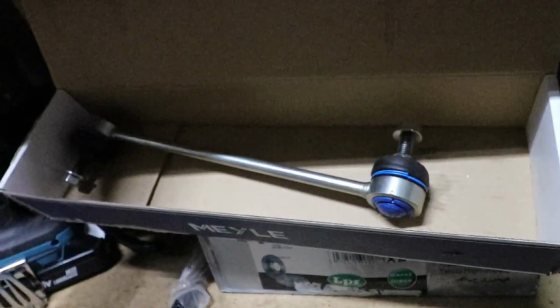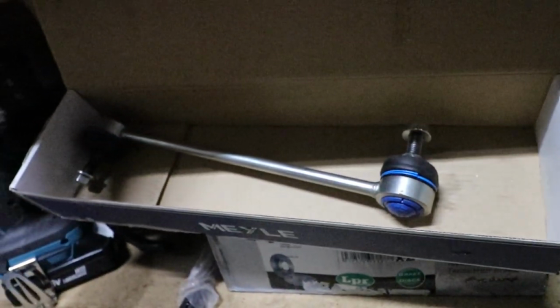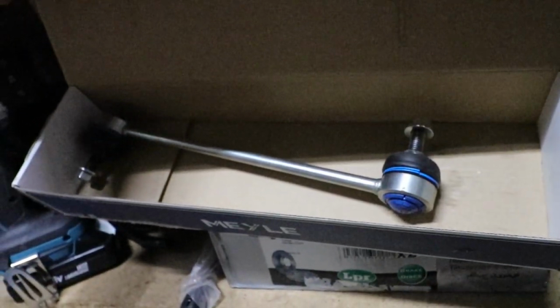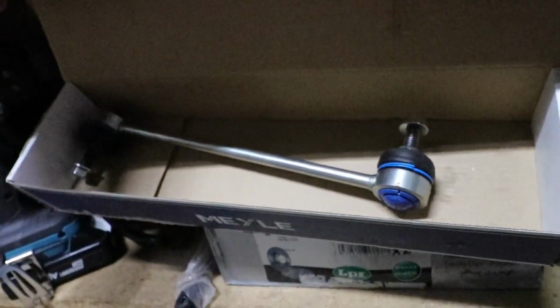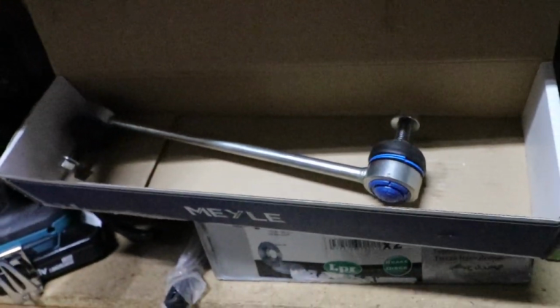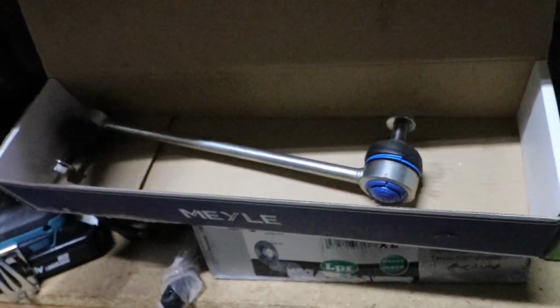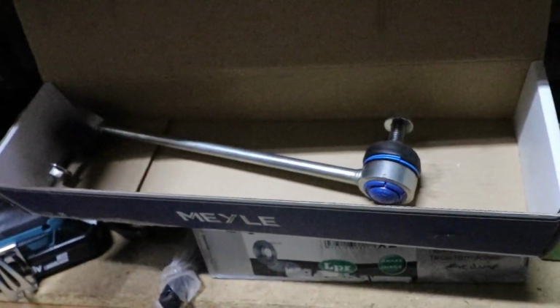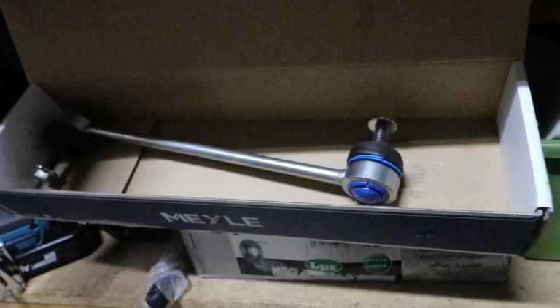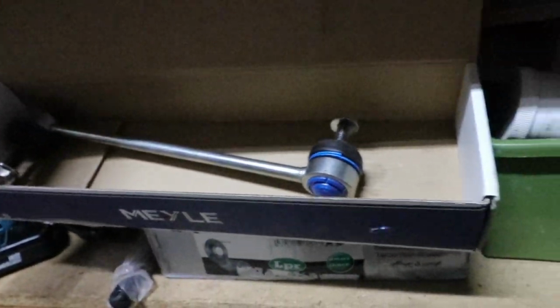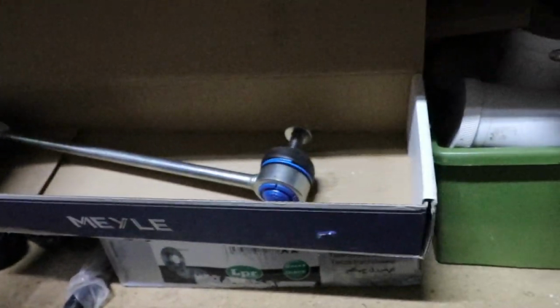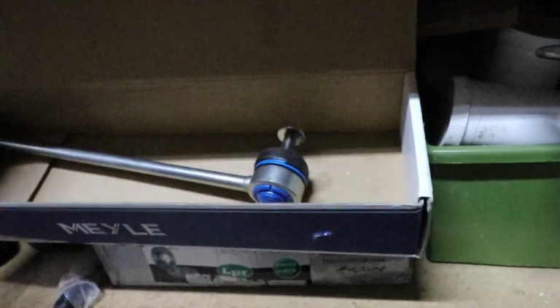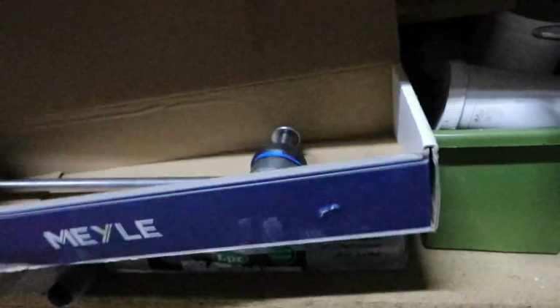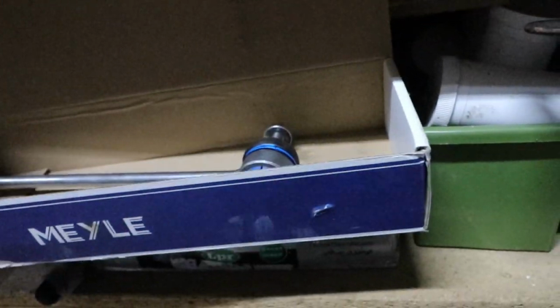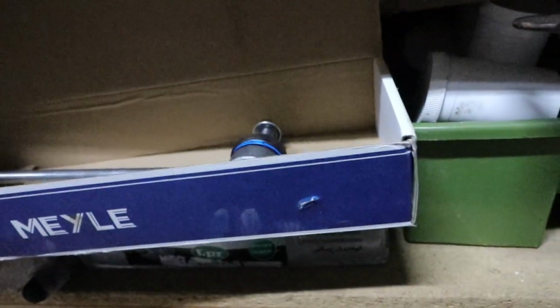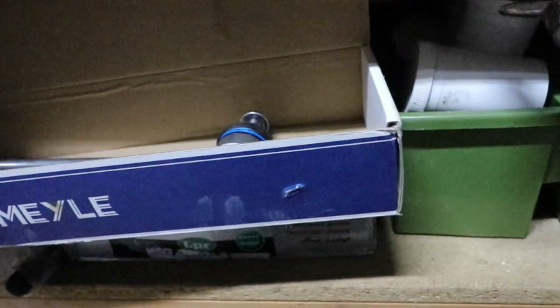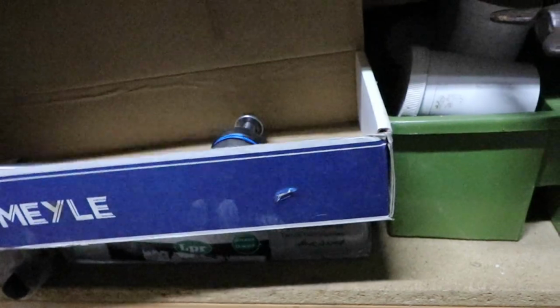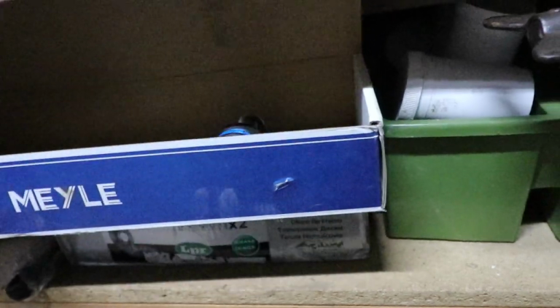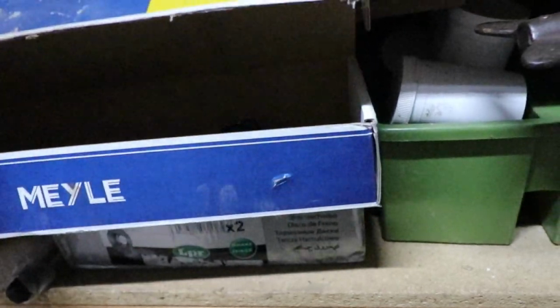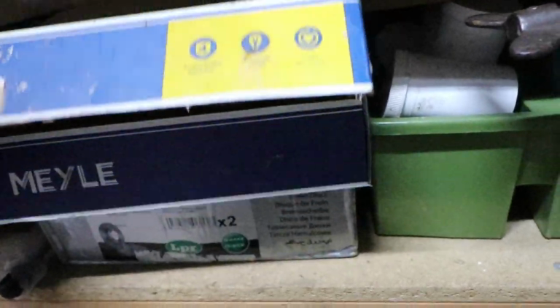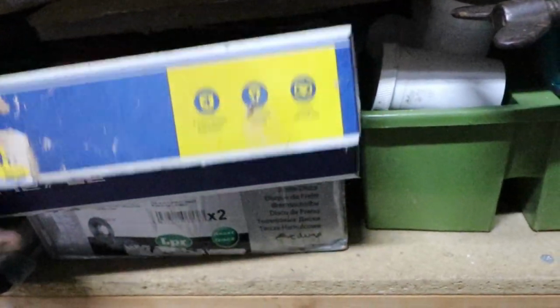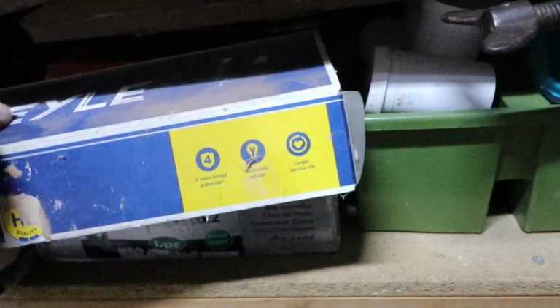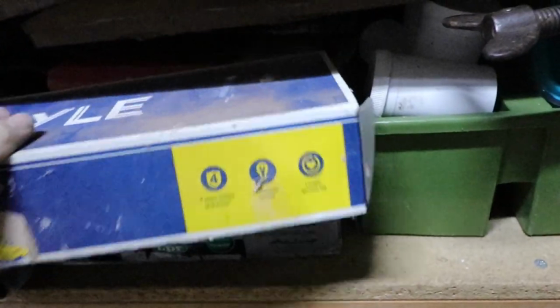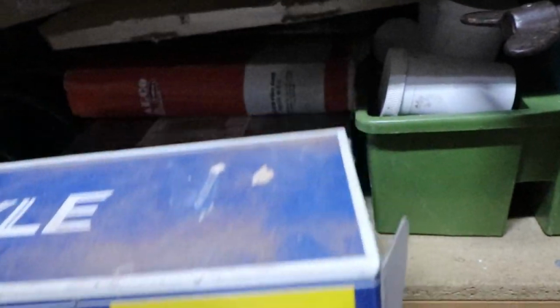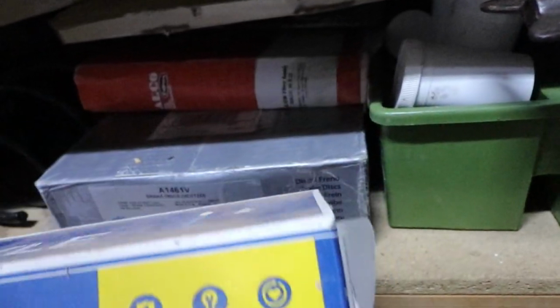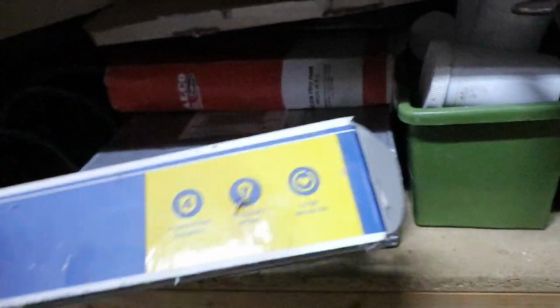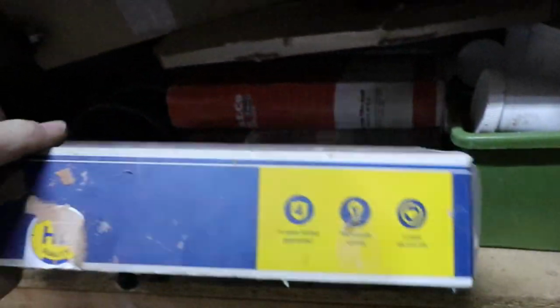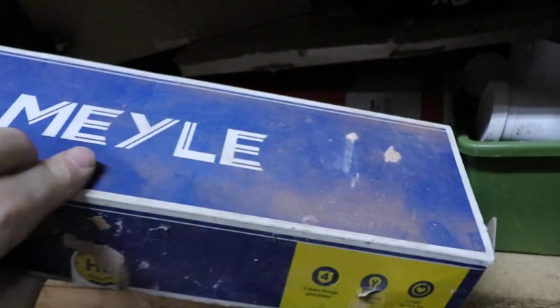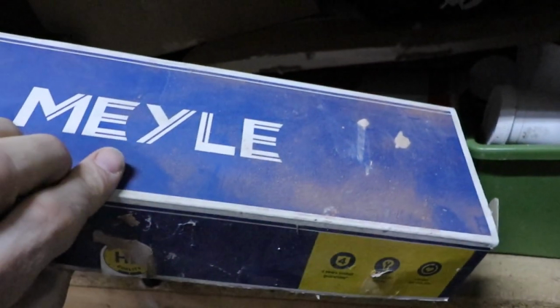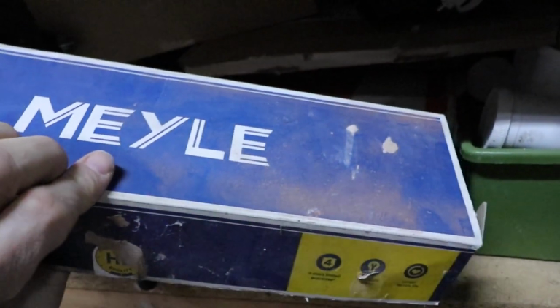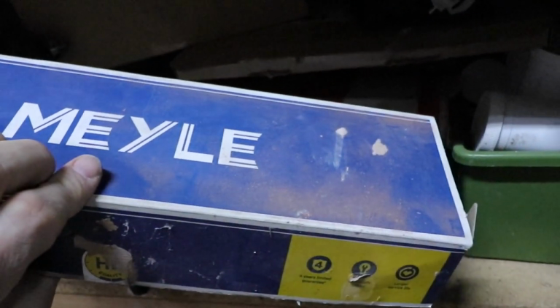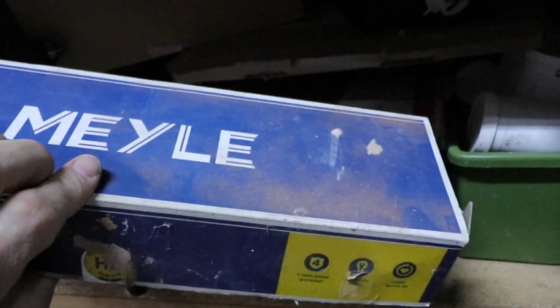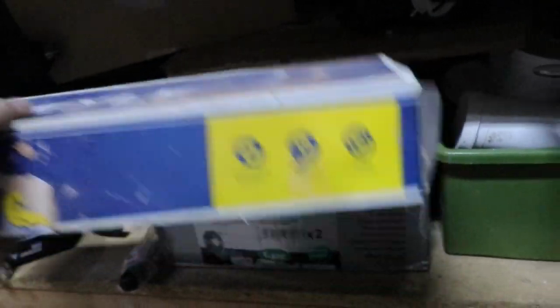Drop link. Put one of them on again — they're quite a good make.